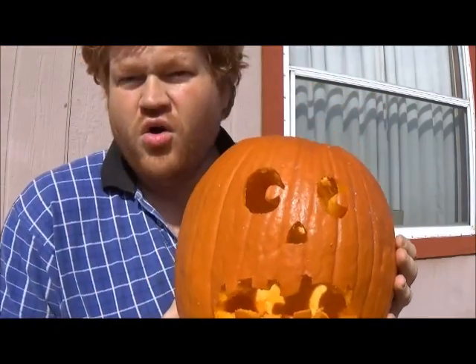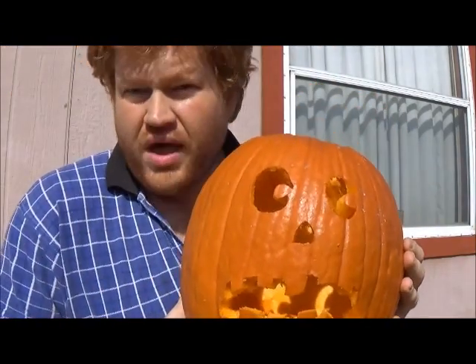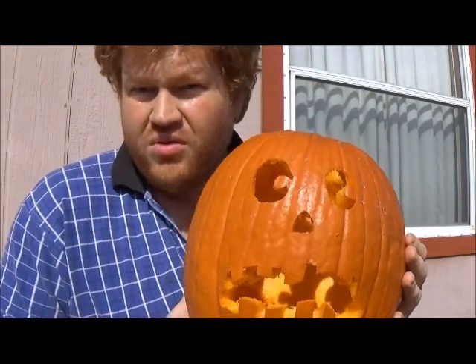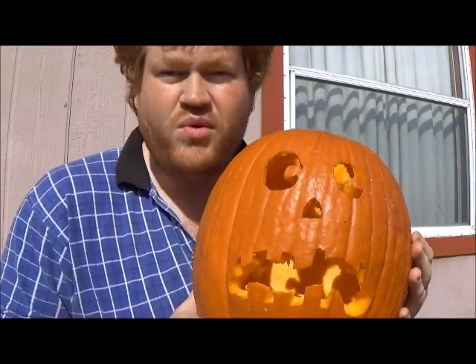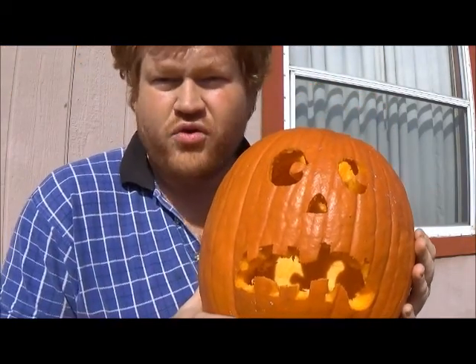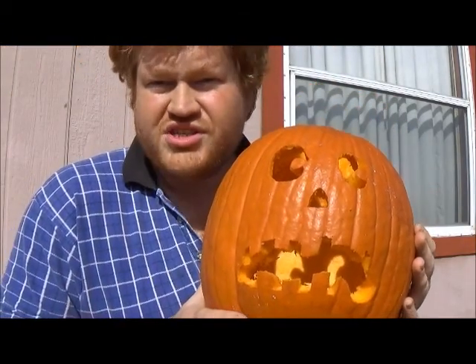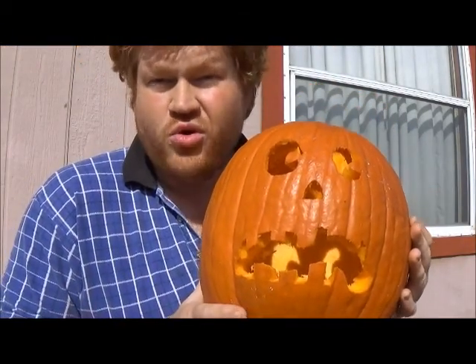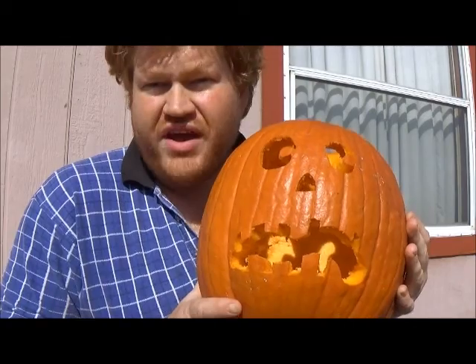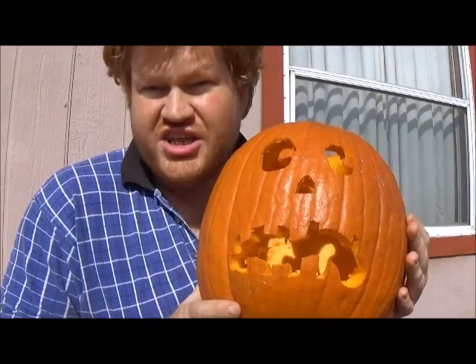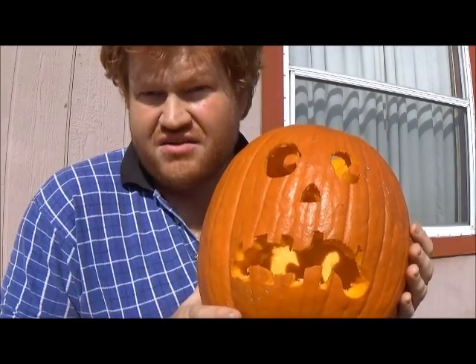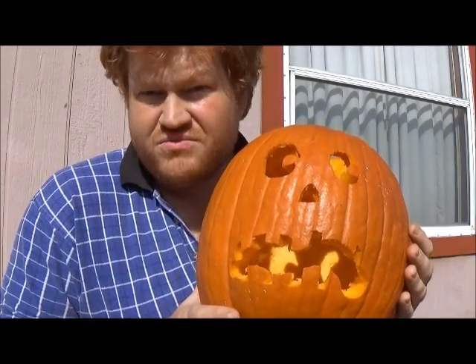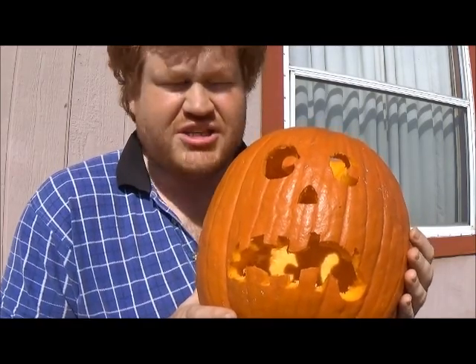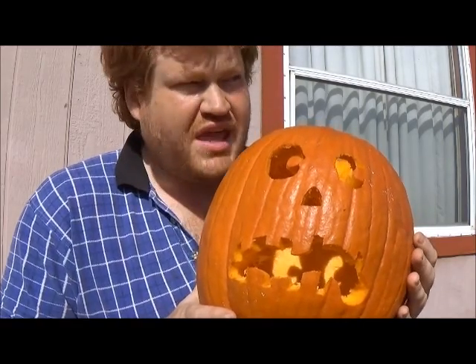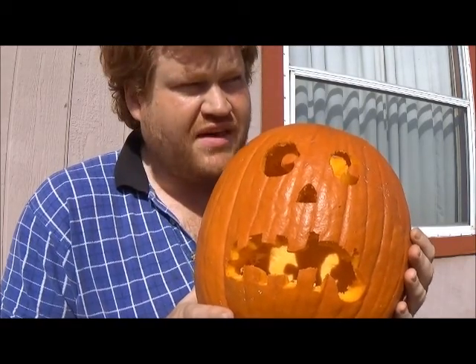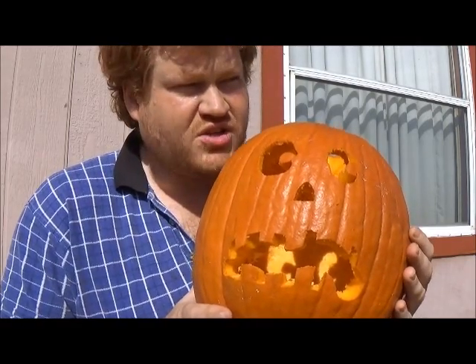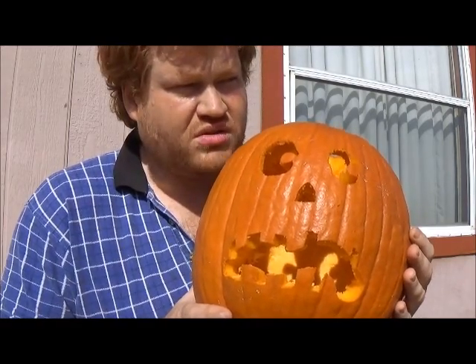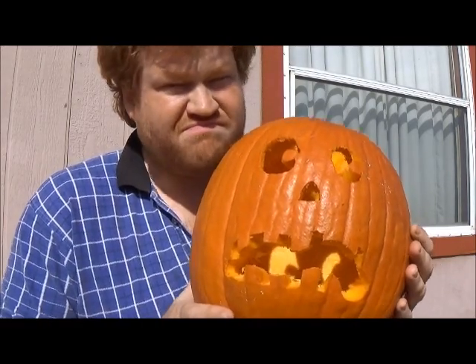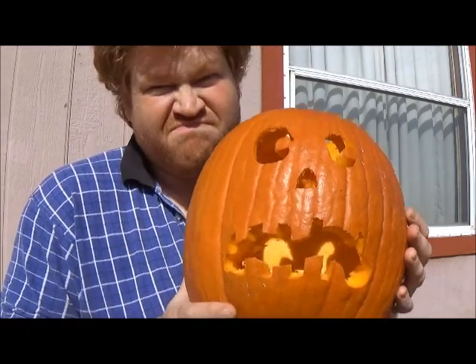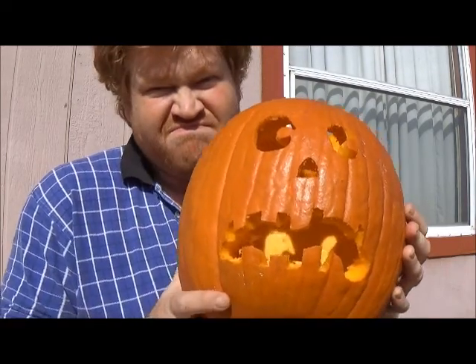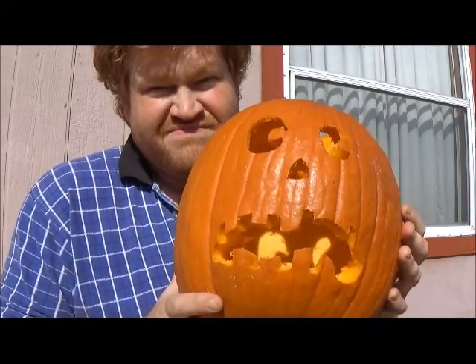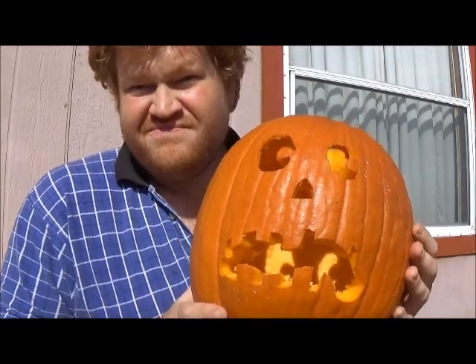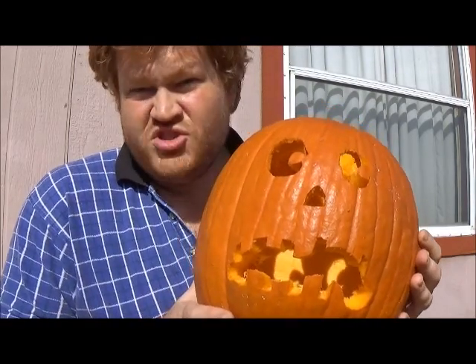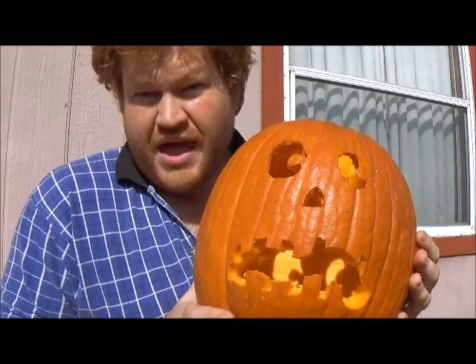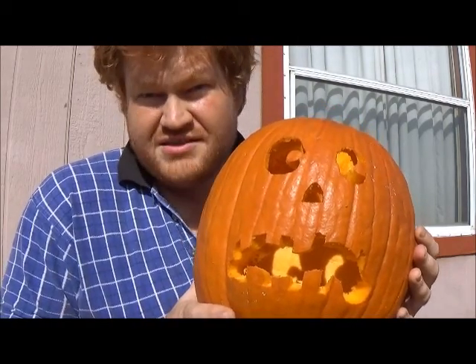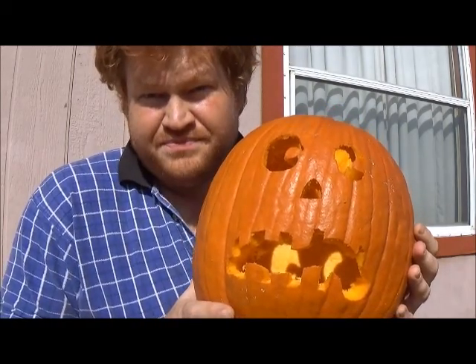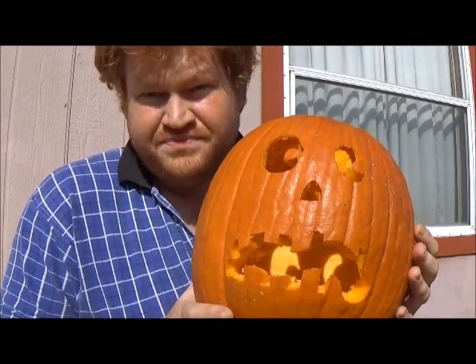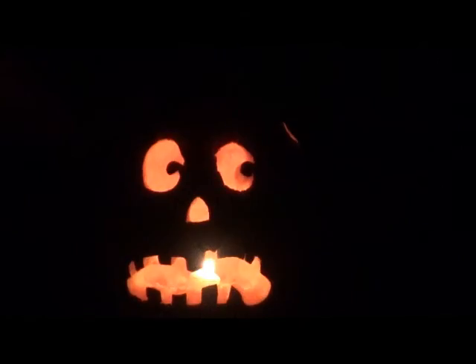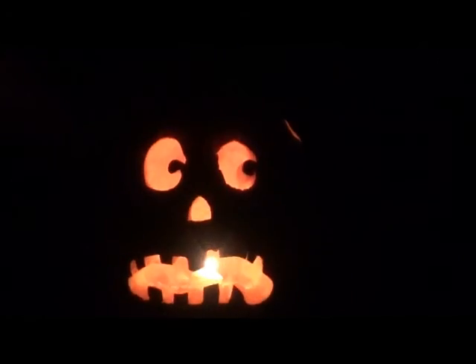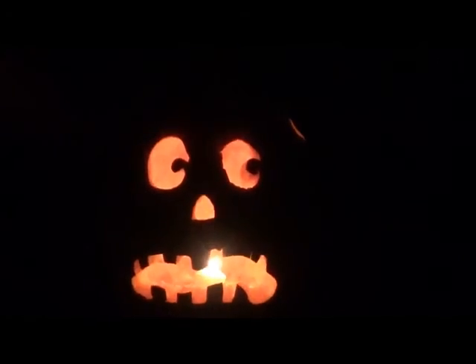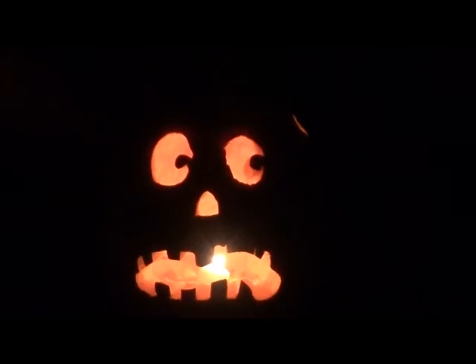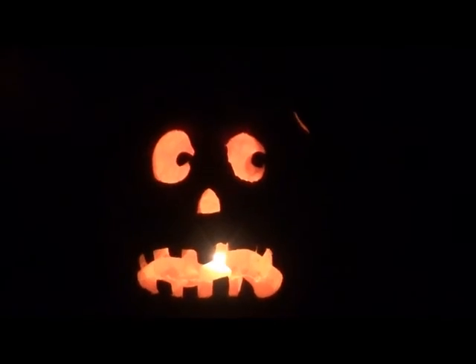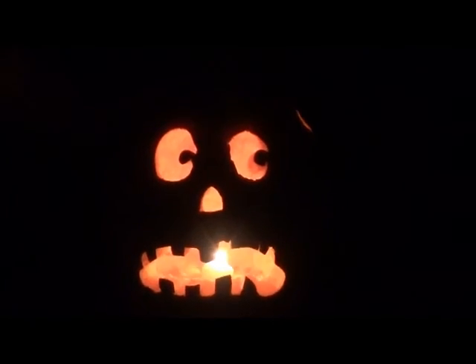Well, one way of course is the old-fashioned candle, which may have its own drawbacks — unattended flame!